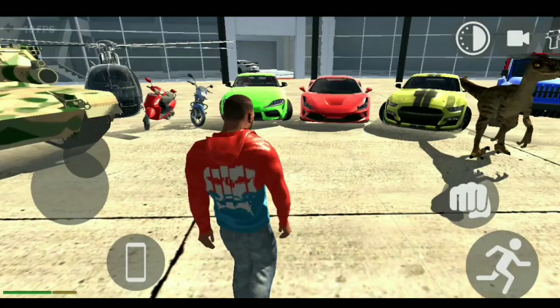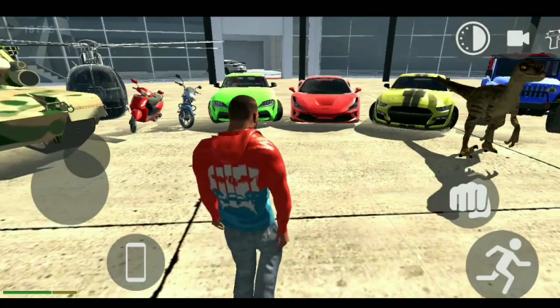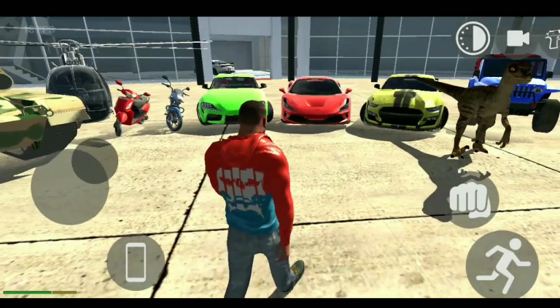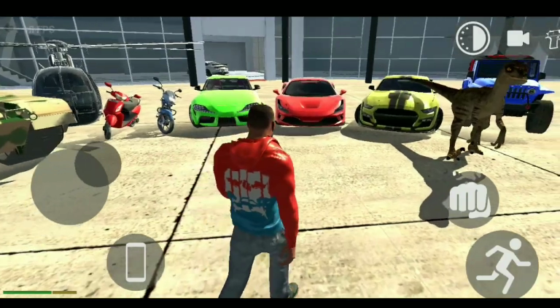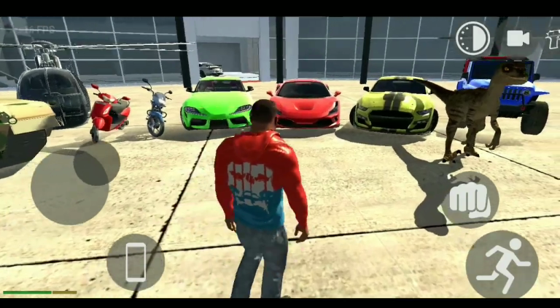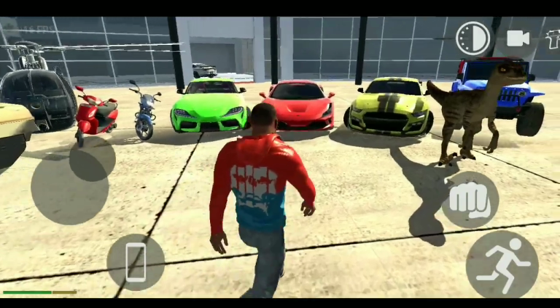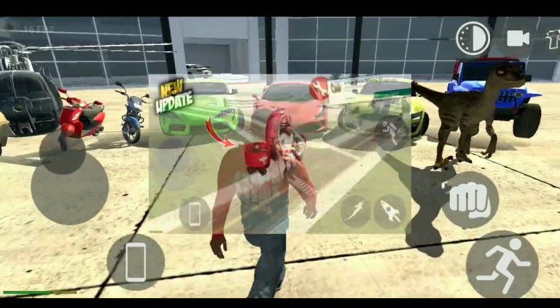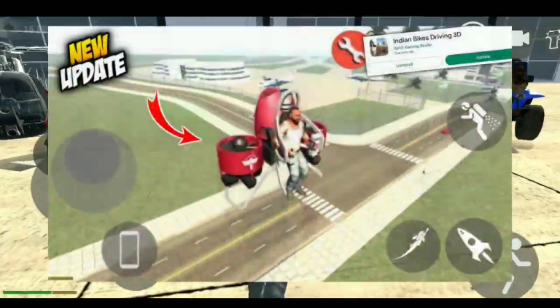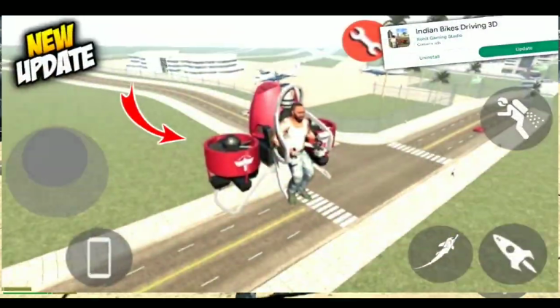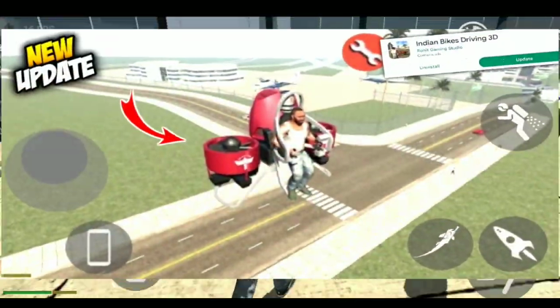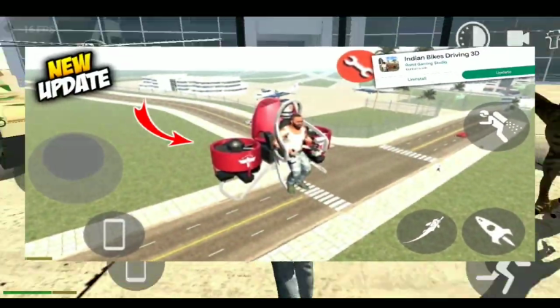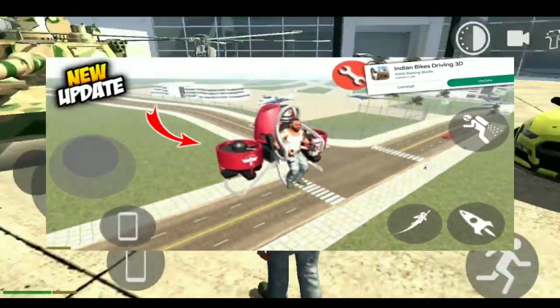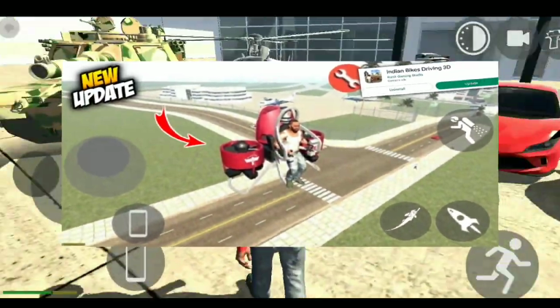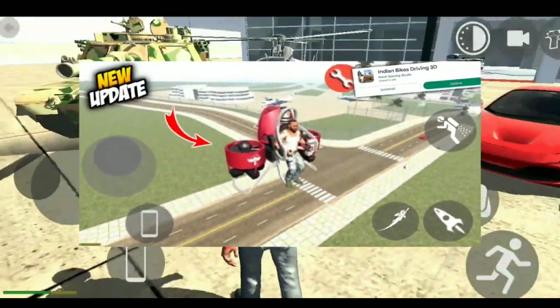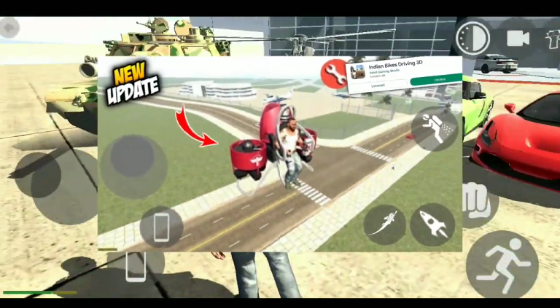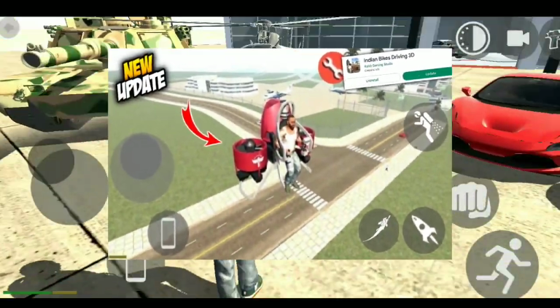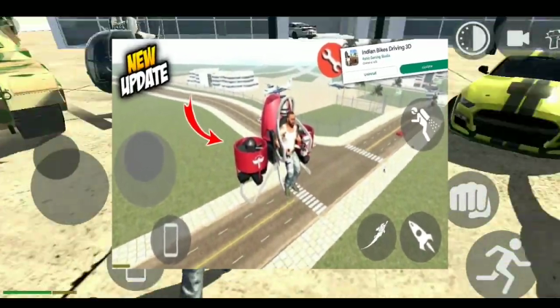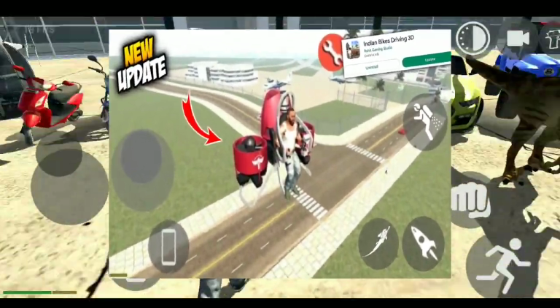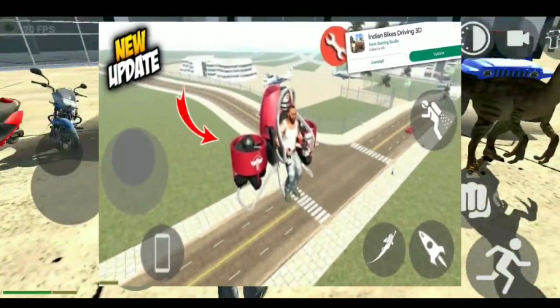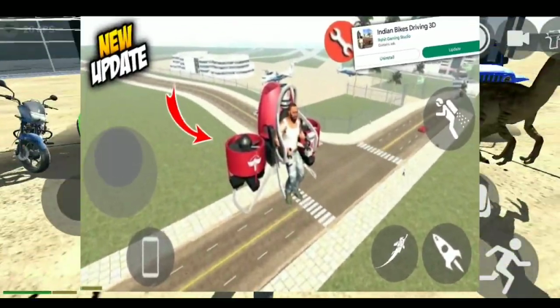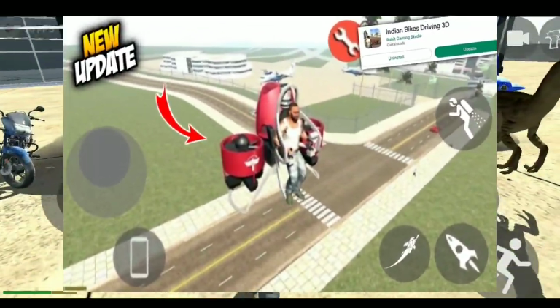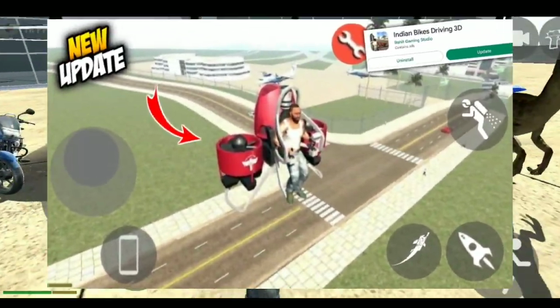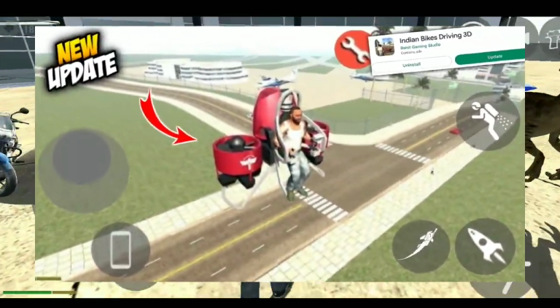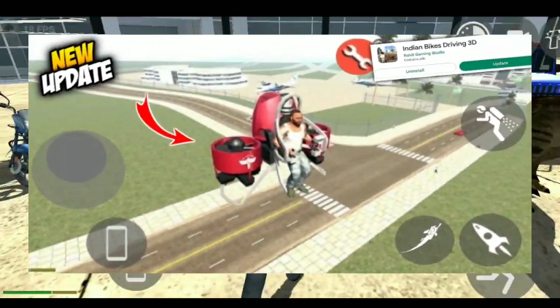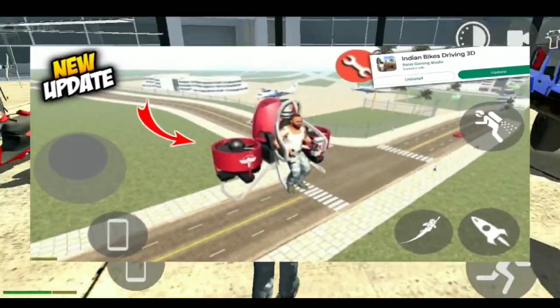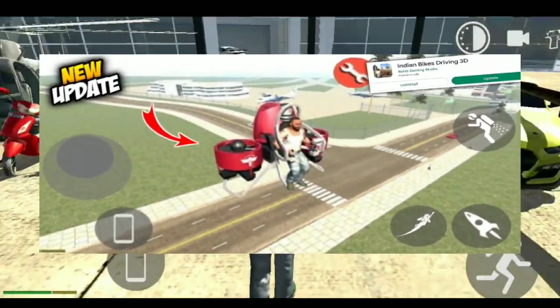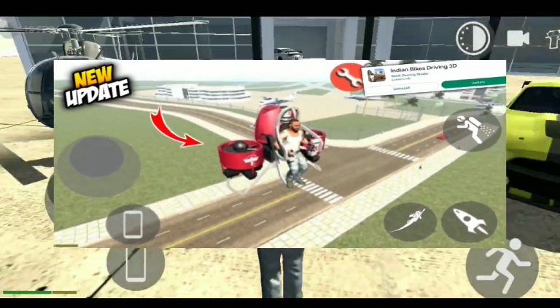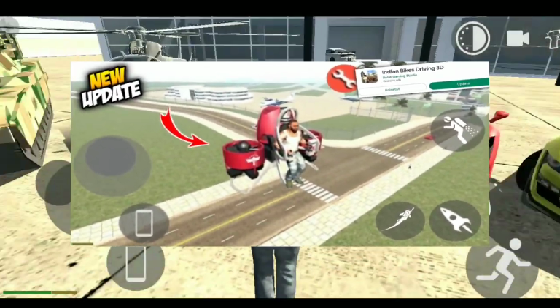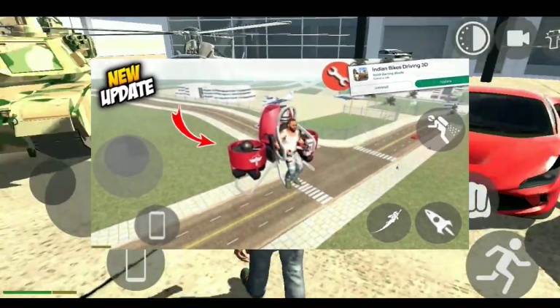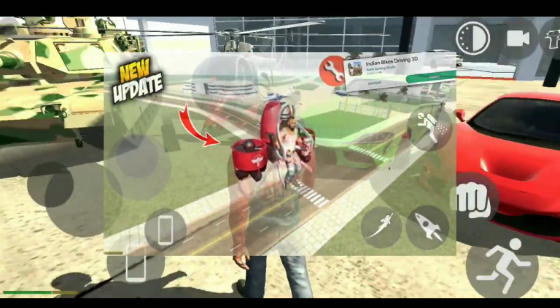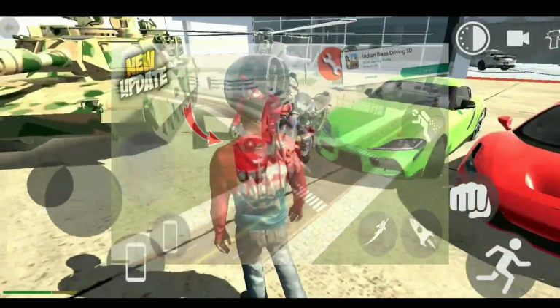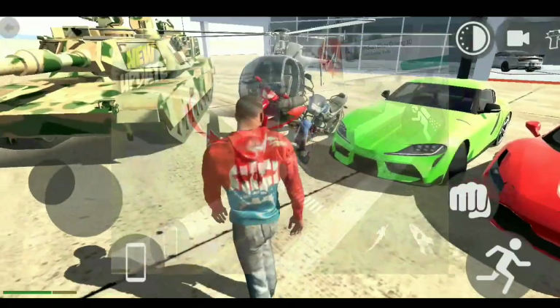So guys, finally I have added the jetpack. Let me know how you can add the jetpack.